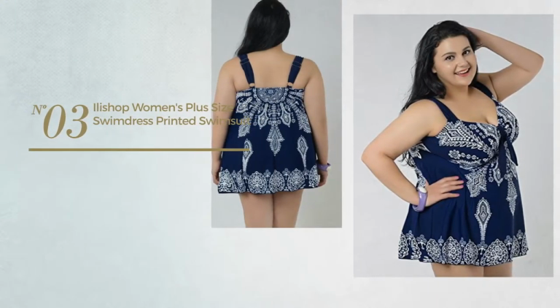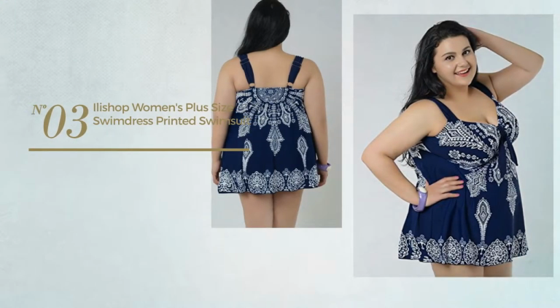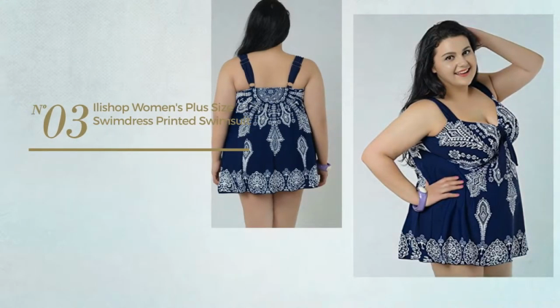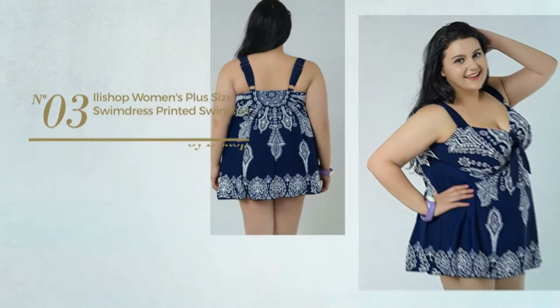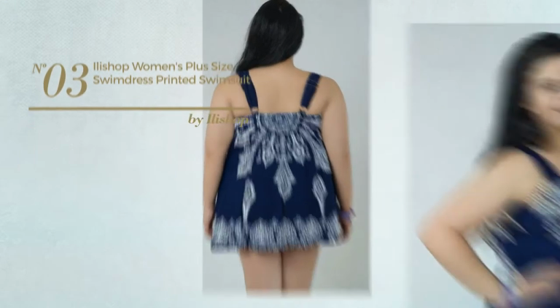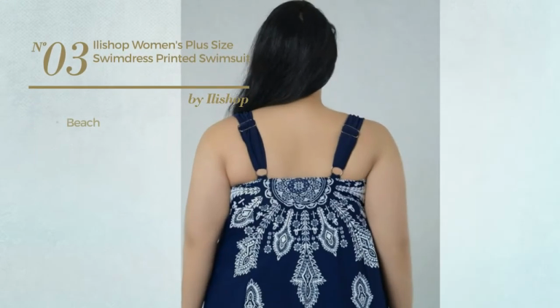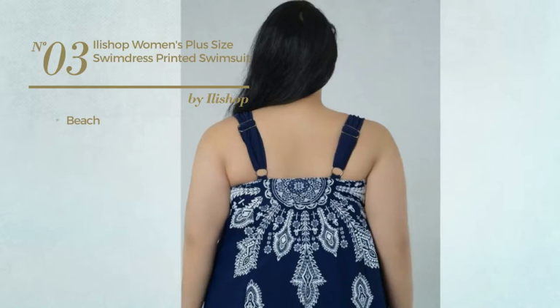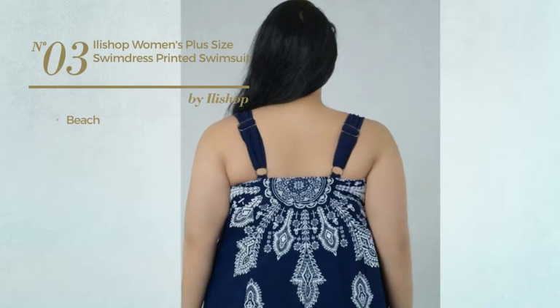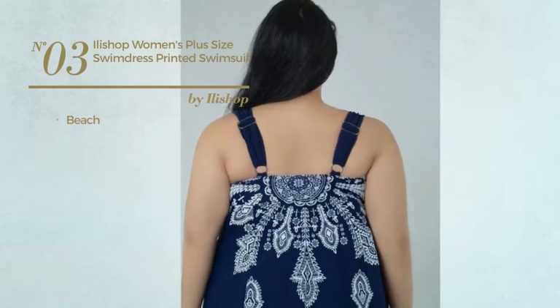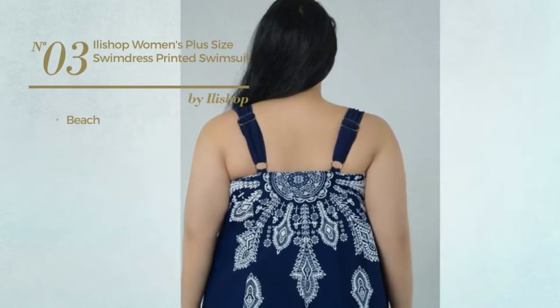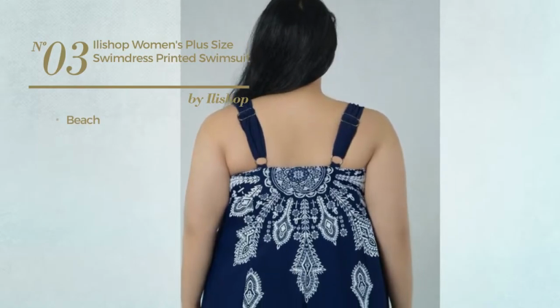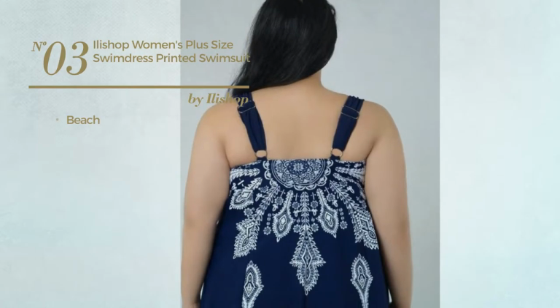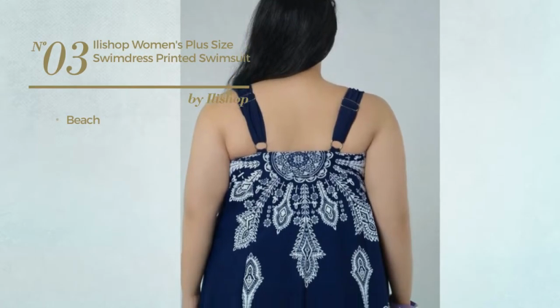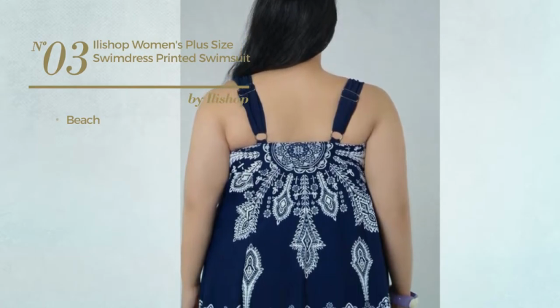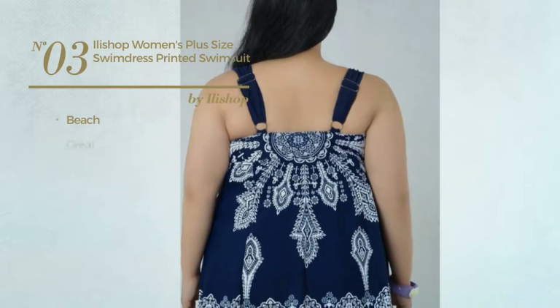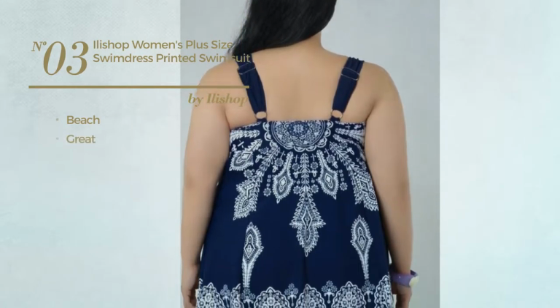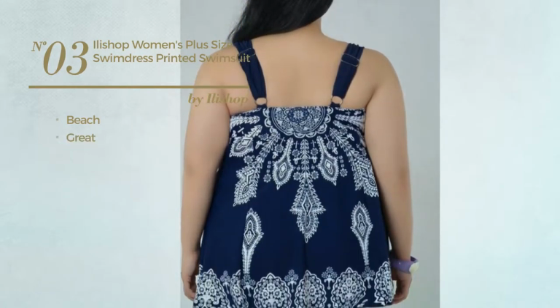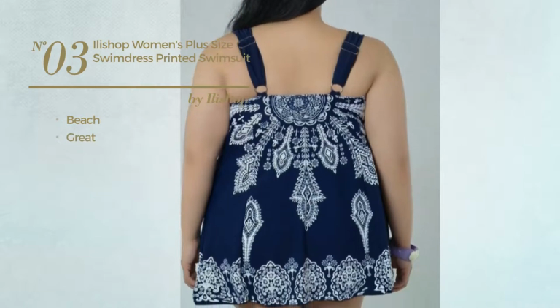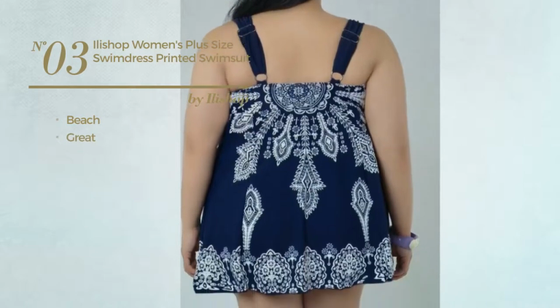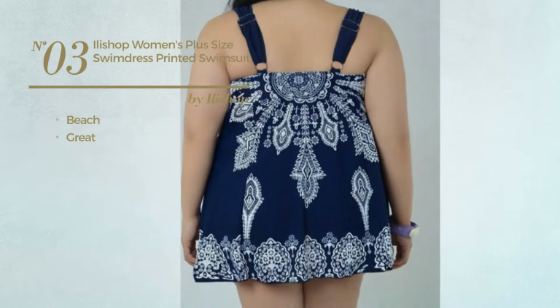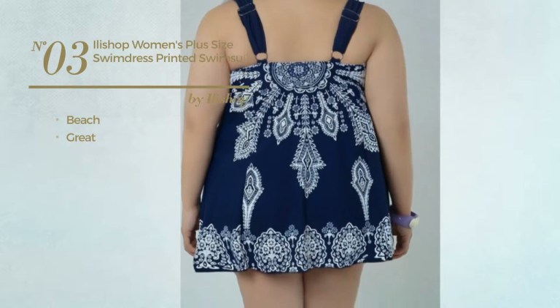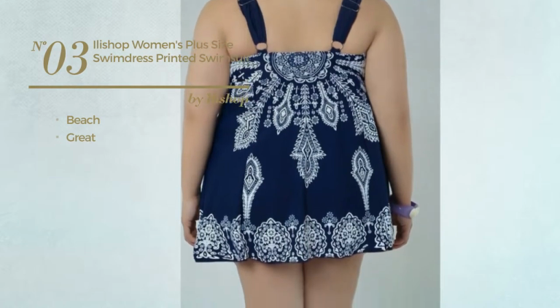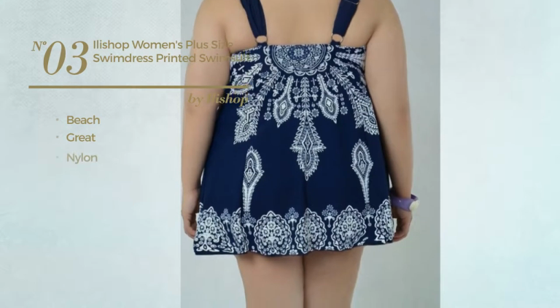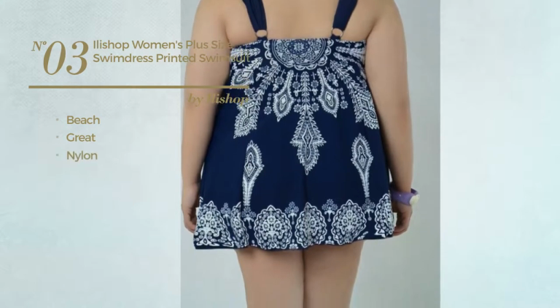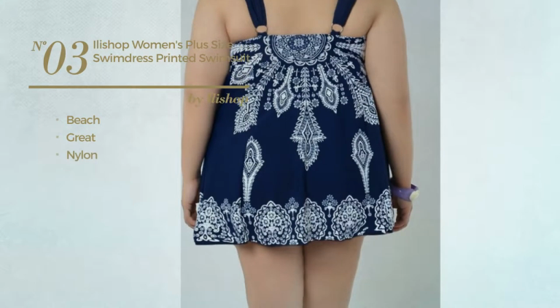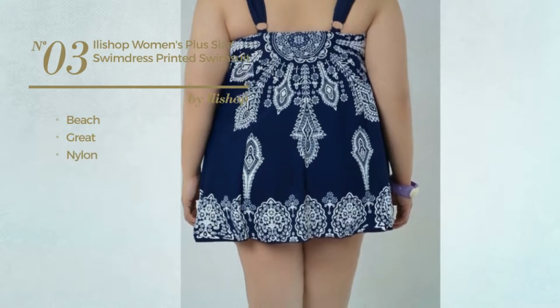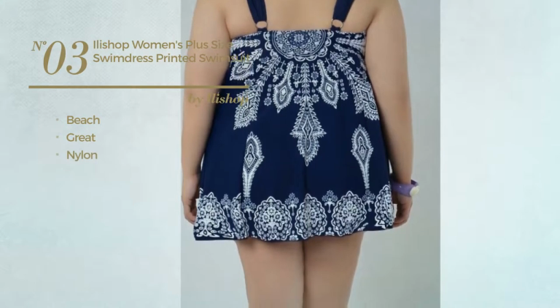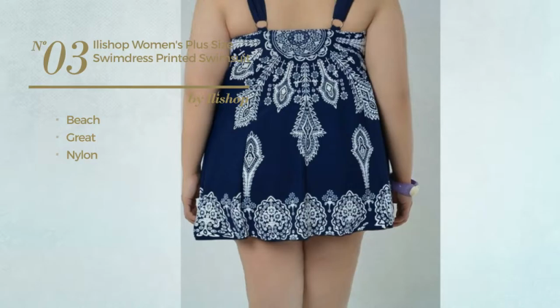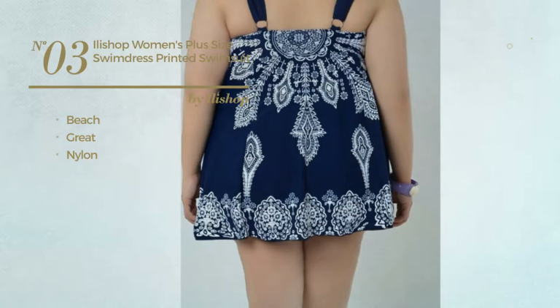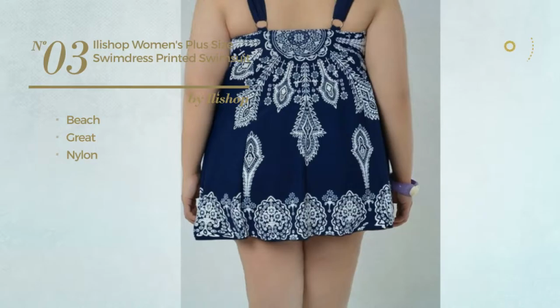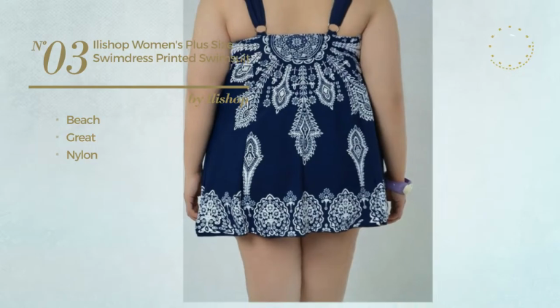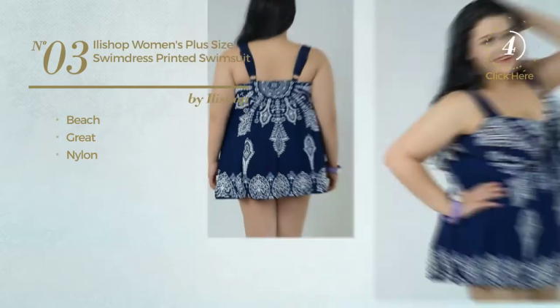Number 3. A Beach Swimsuit. Featuring a great design, made of nylon. Available in 6 colors.